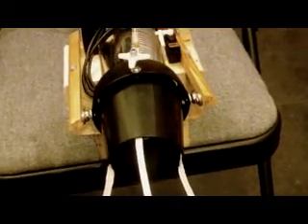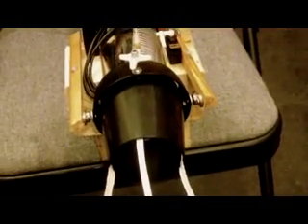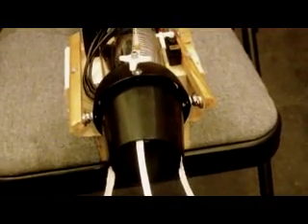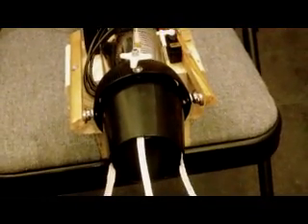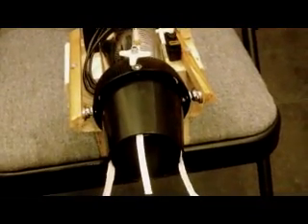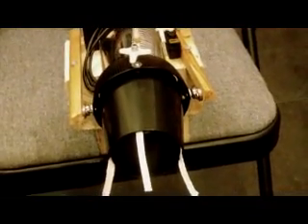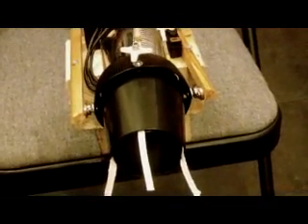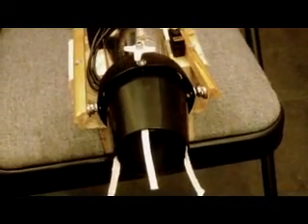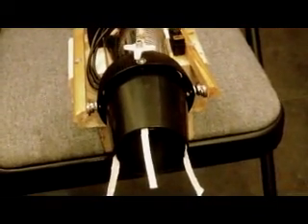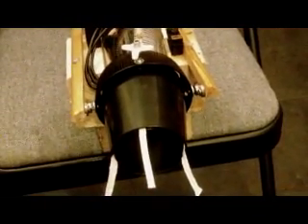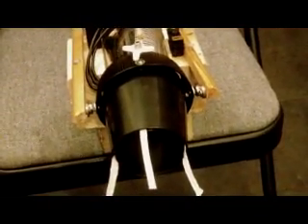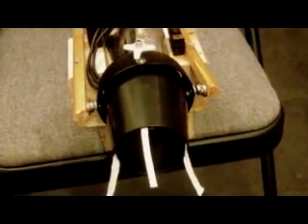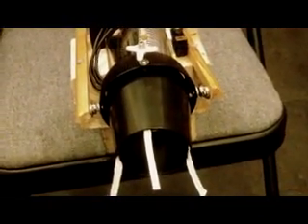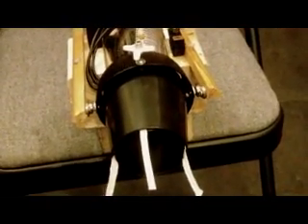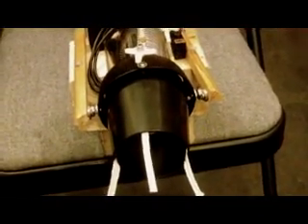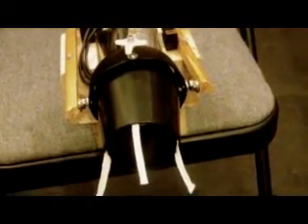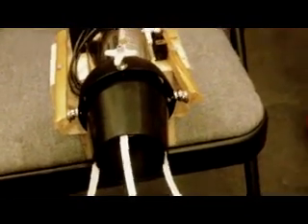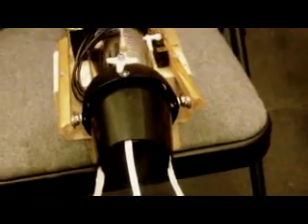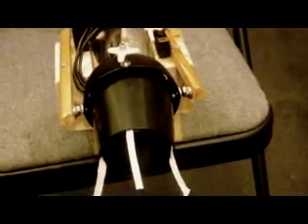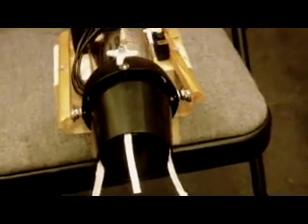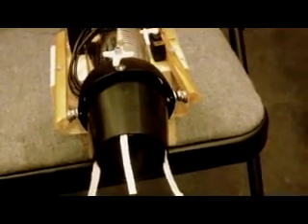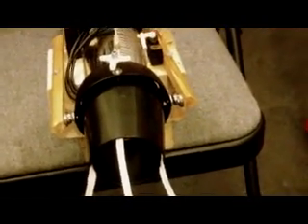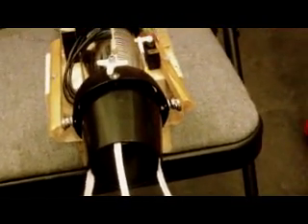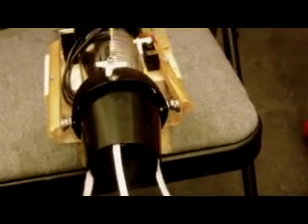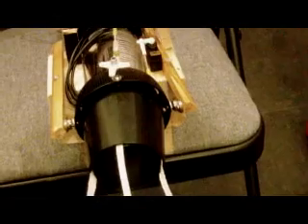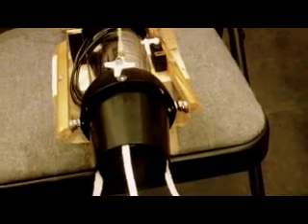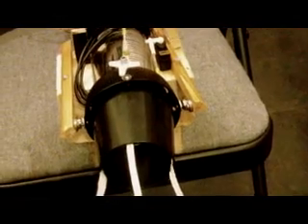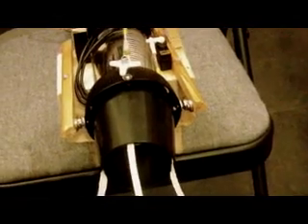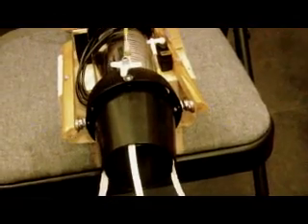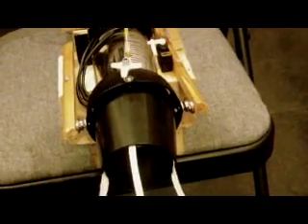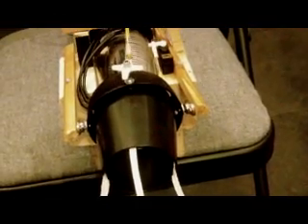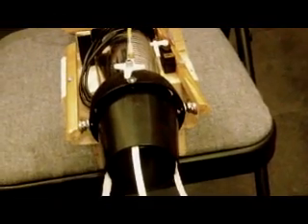Oh well, that's my vector thrust unit. See you again, bye for now.